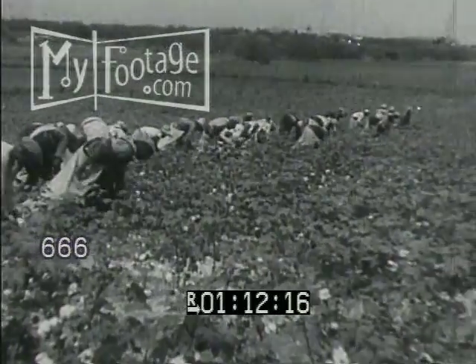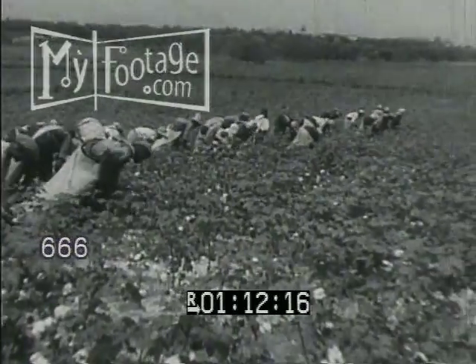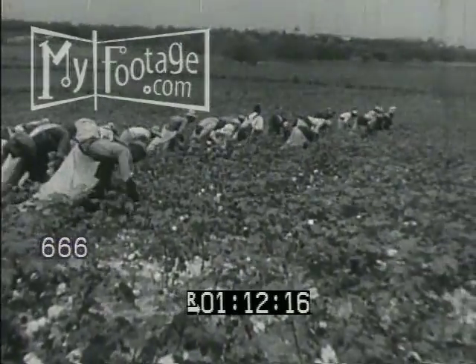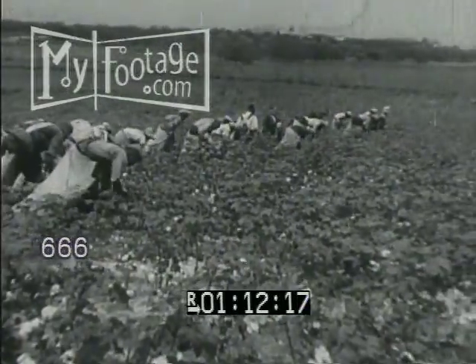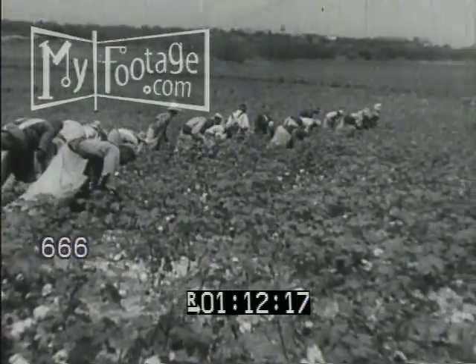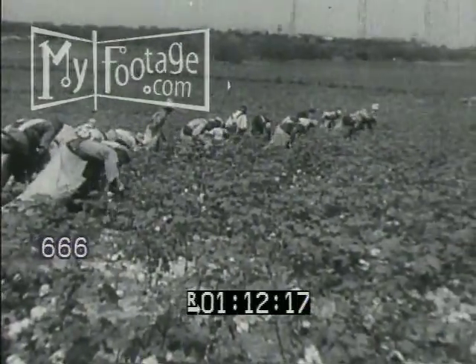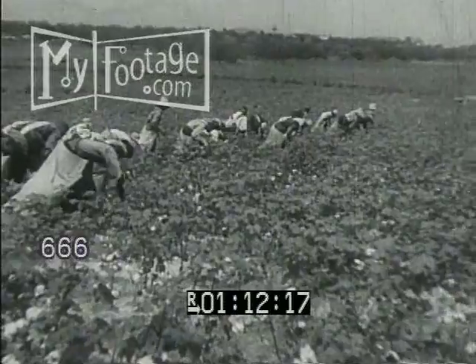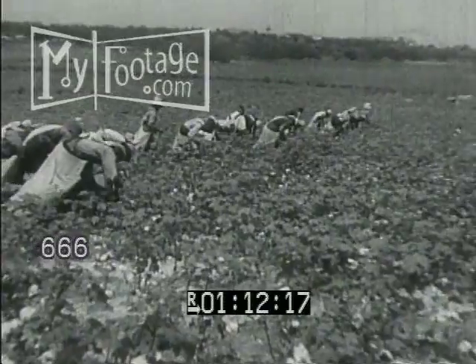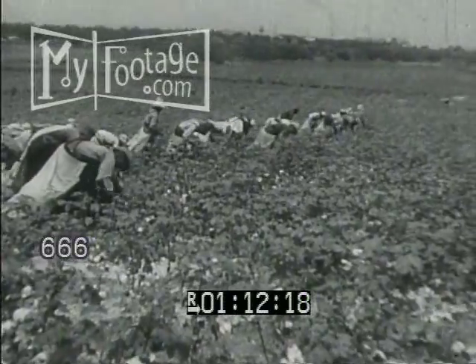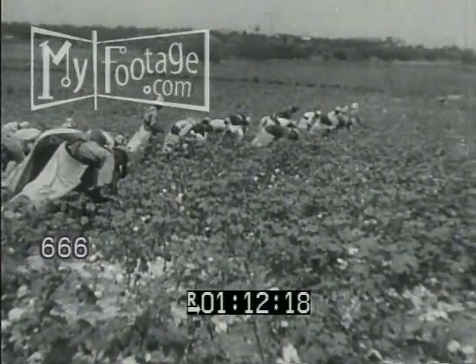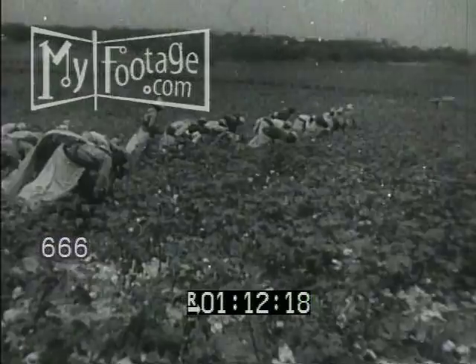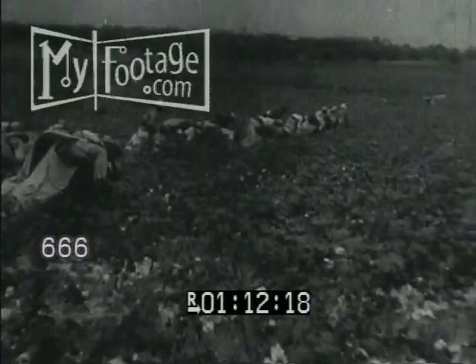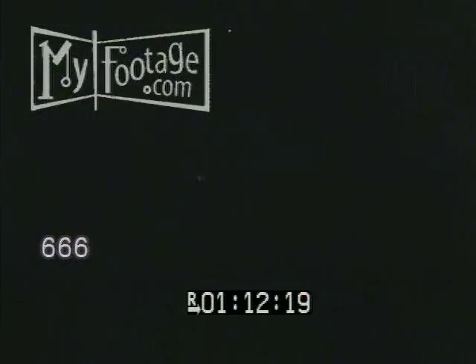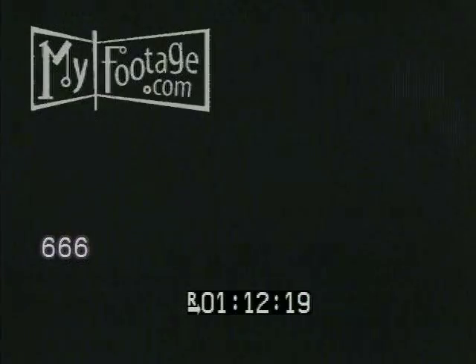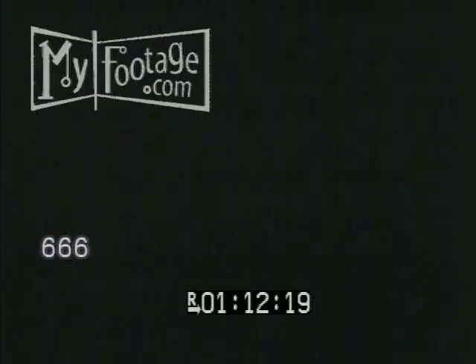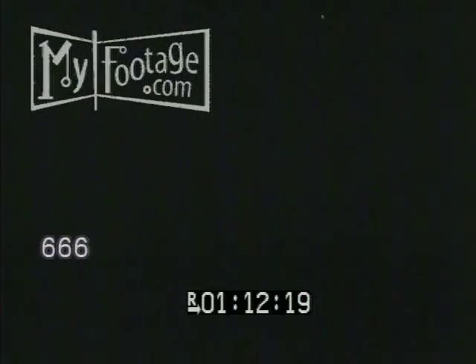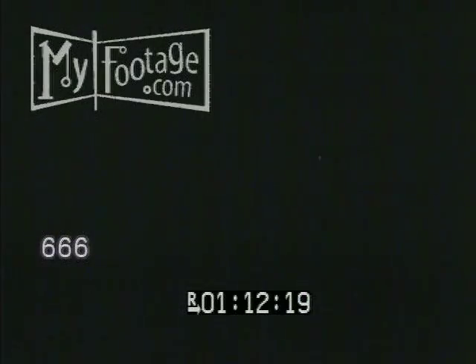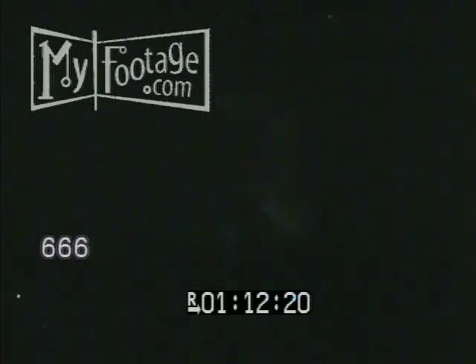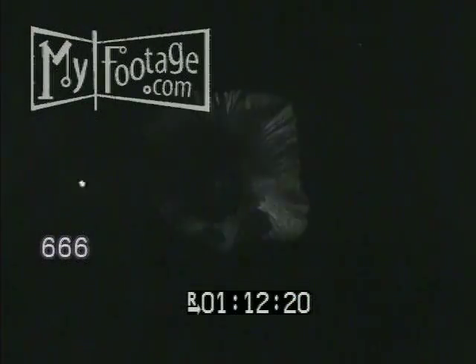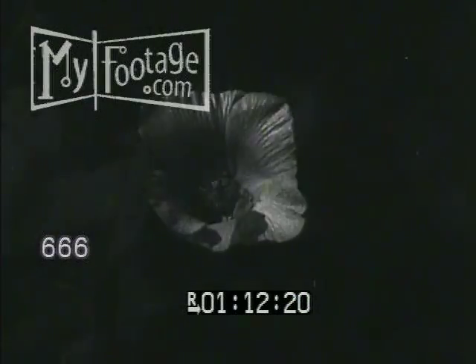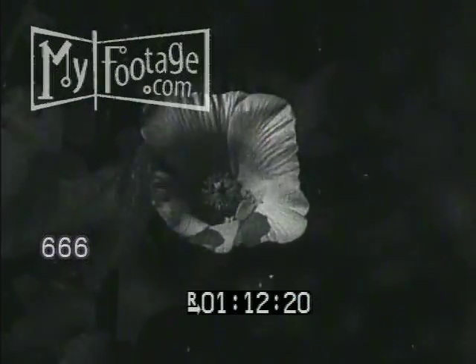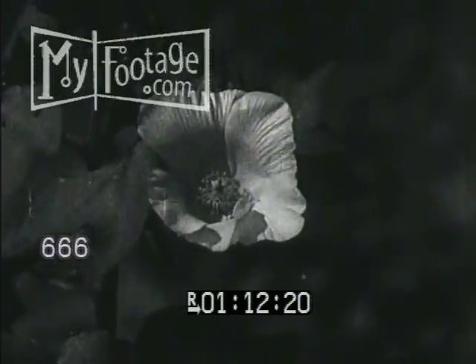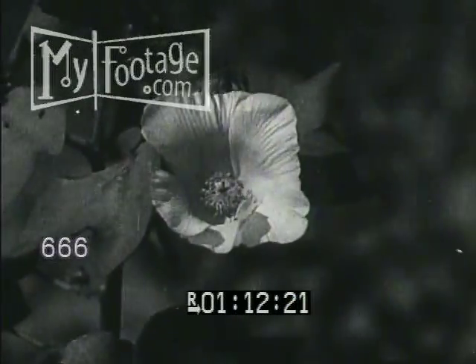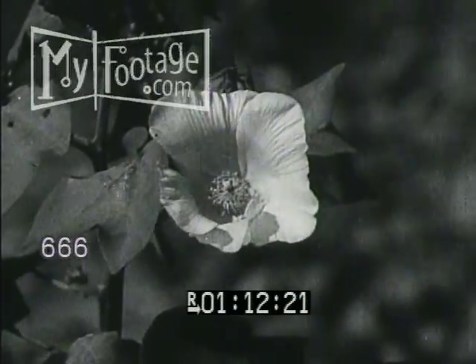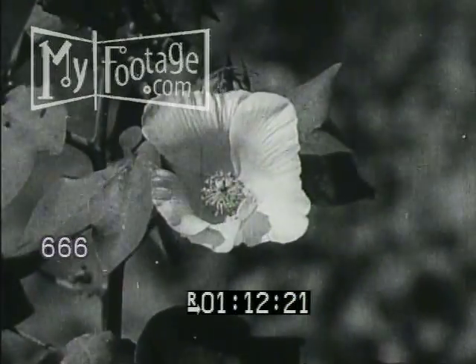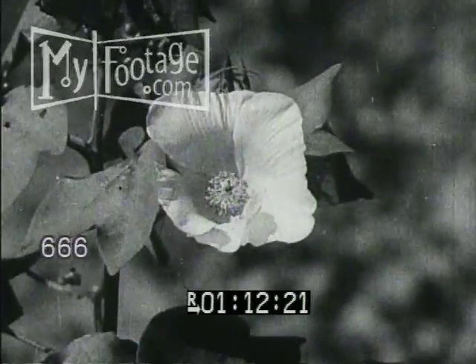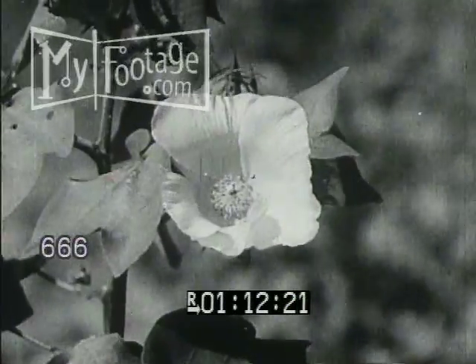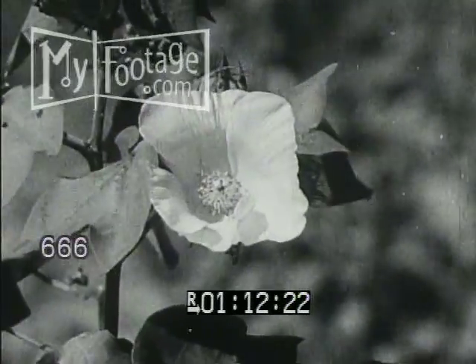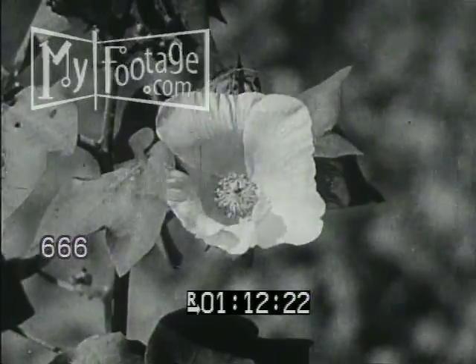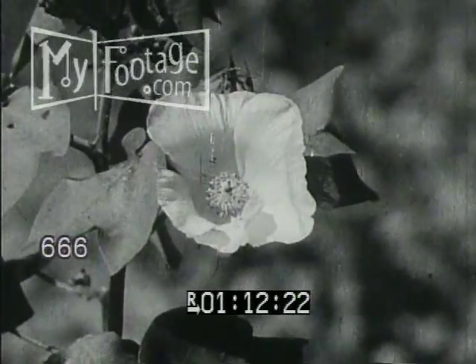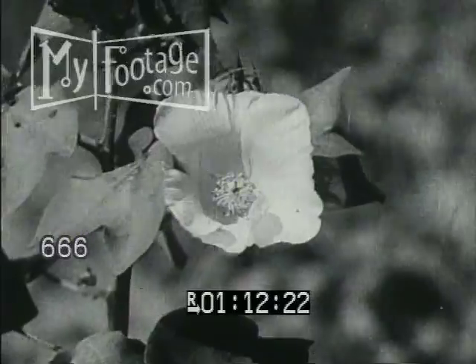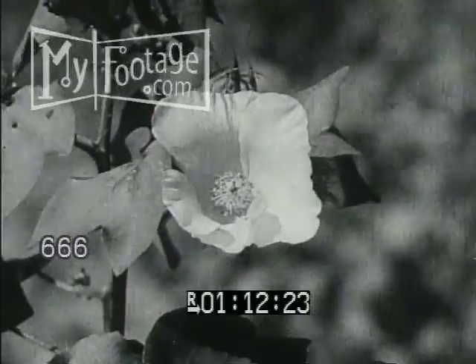Towards the end of May a small flower may be seen, but it is not until the middle of June that the first beautiful flowers appear.